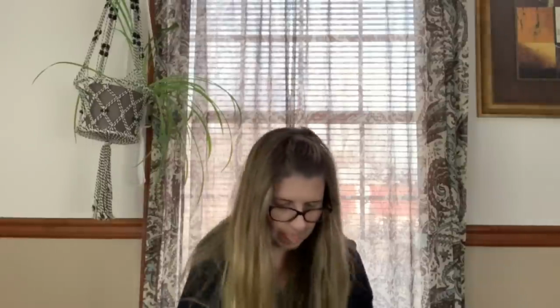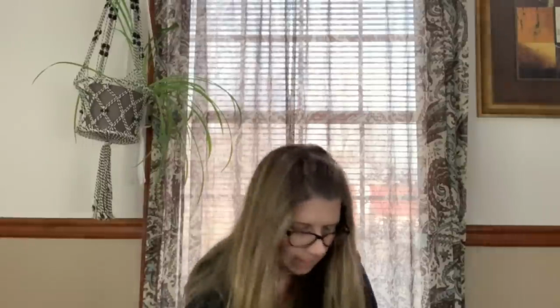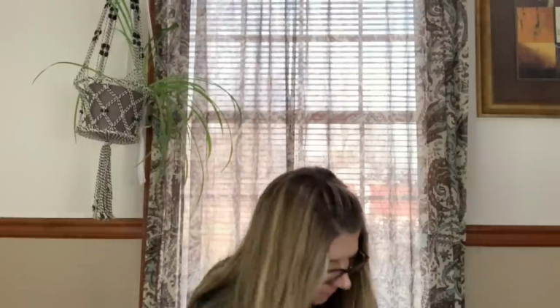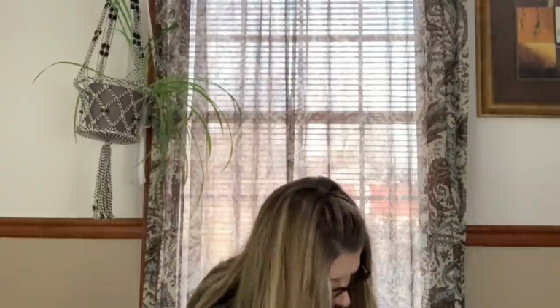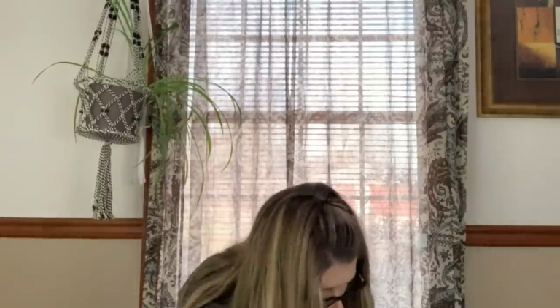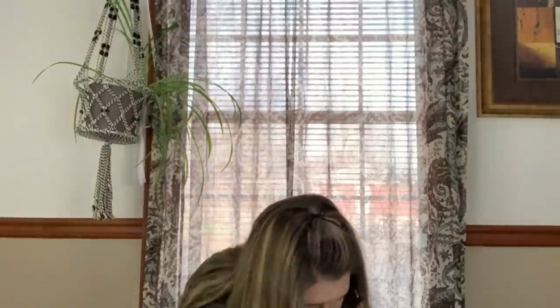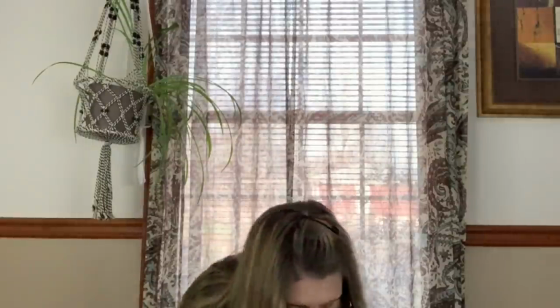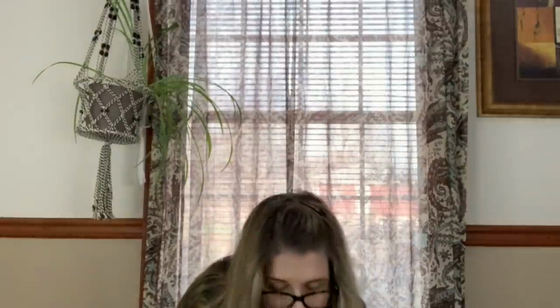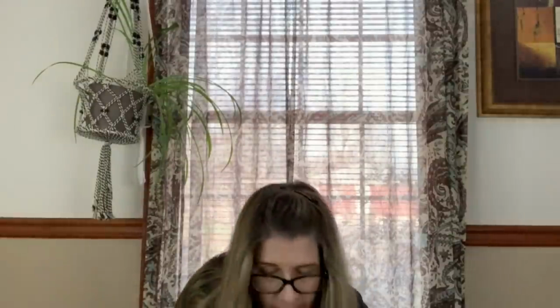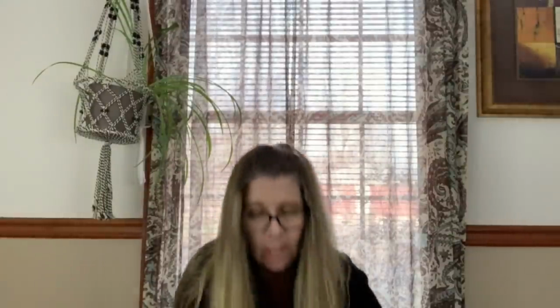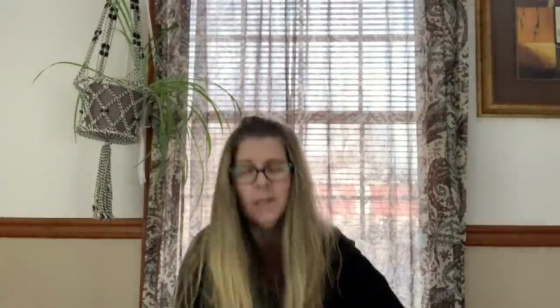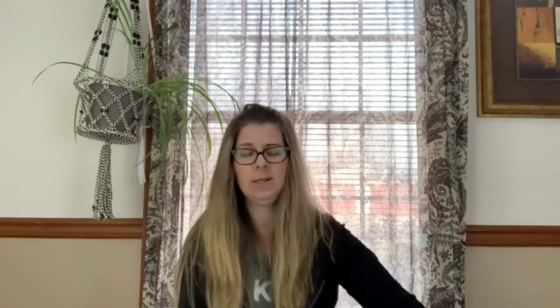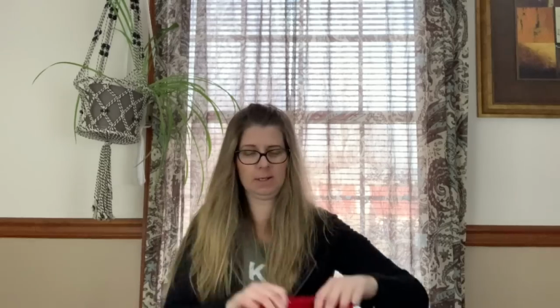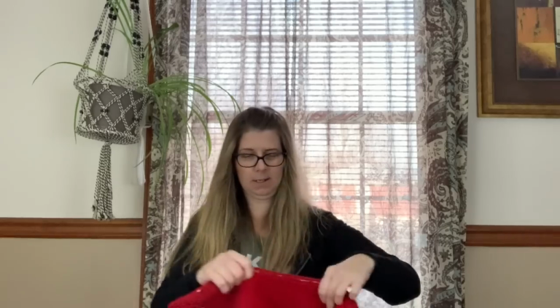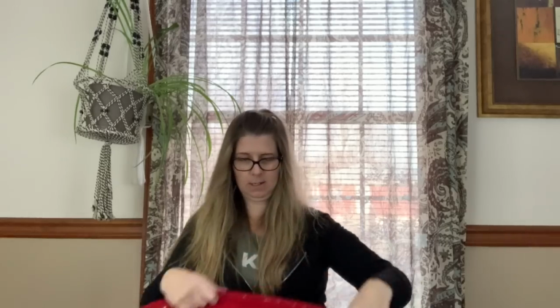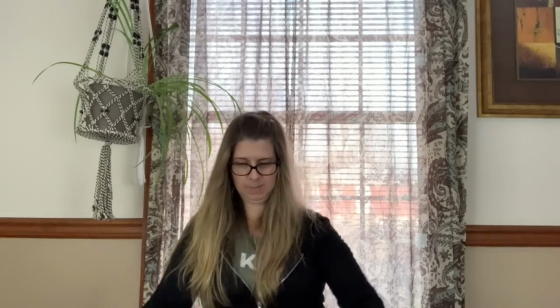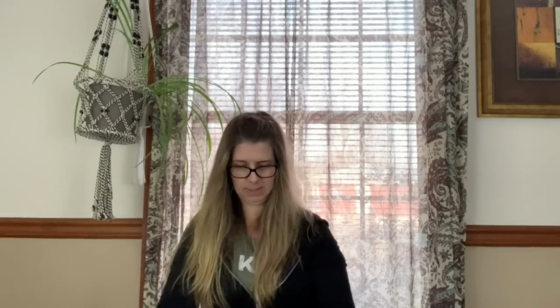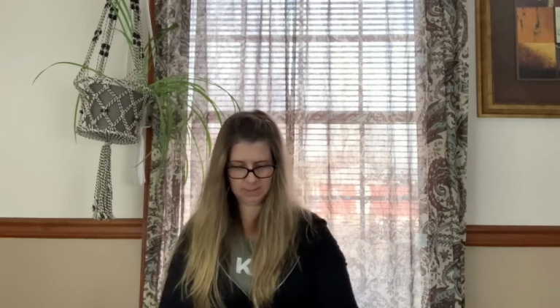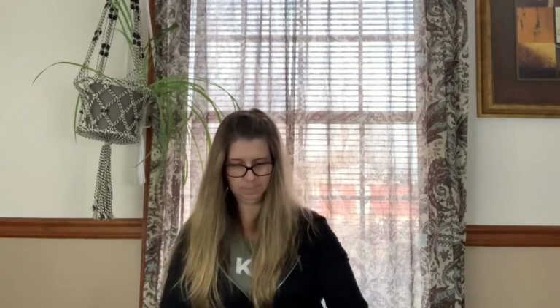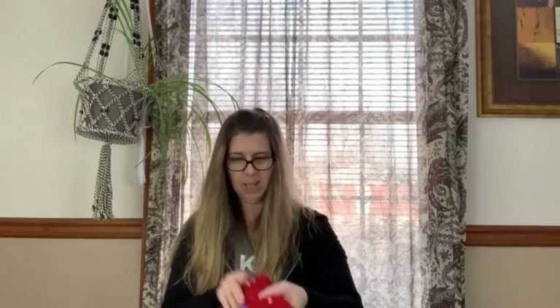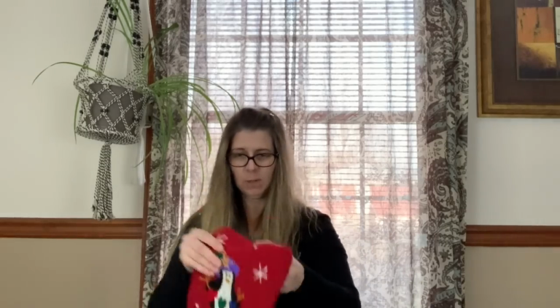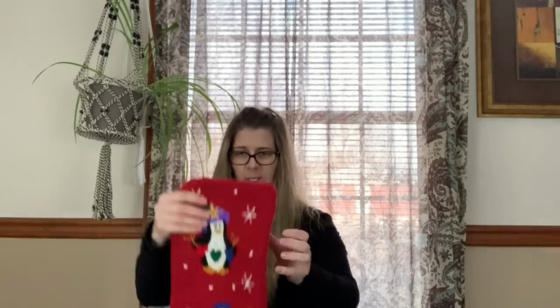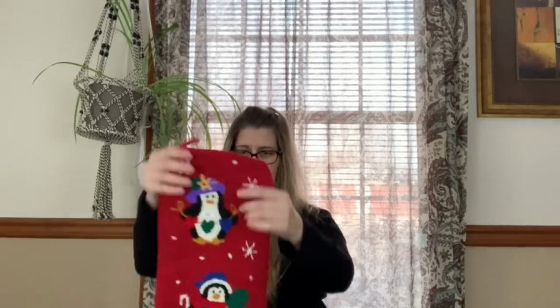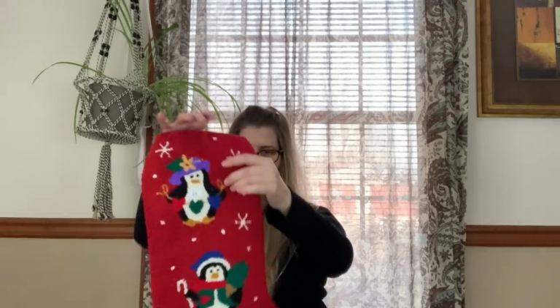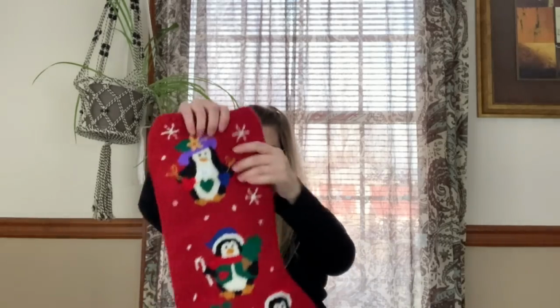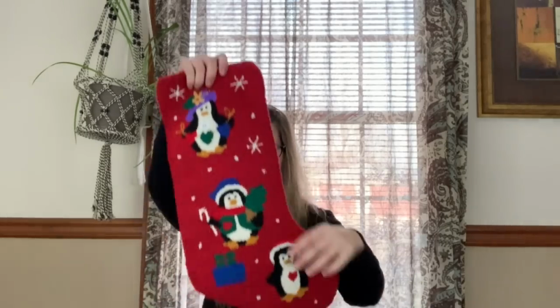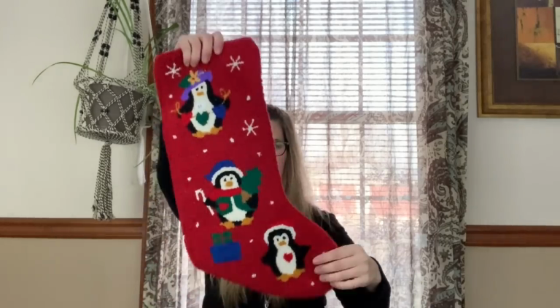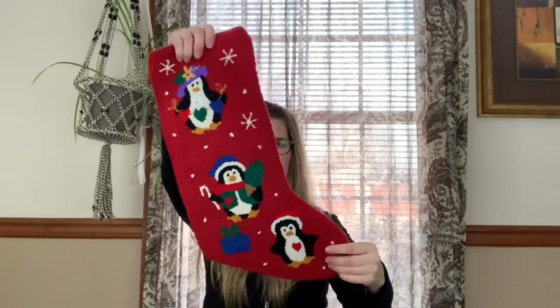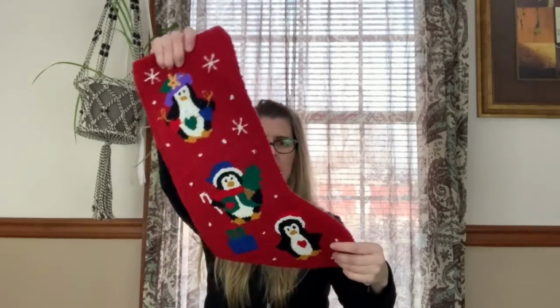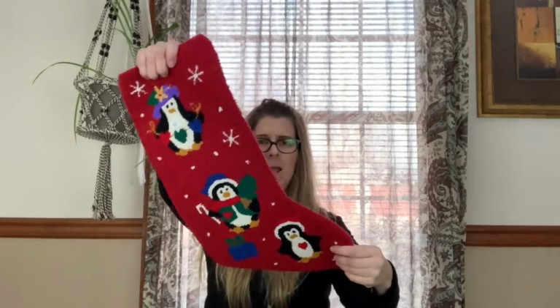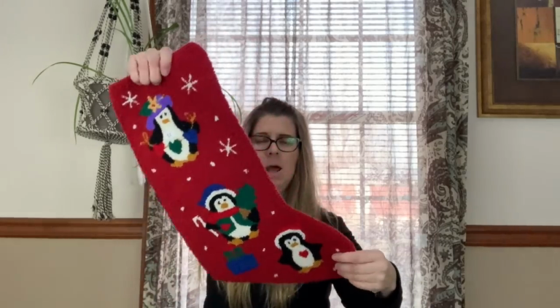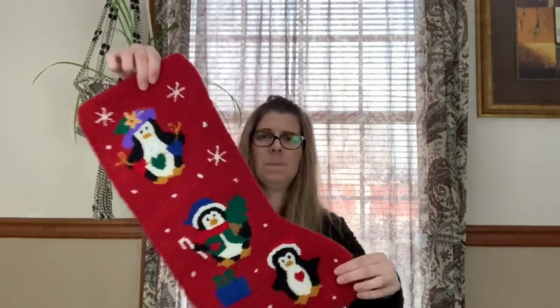Then I picked up this penguin stocking — it's got a little chenille puffiness to it.